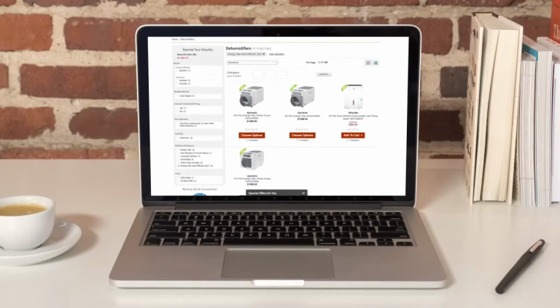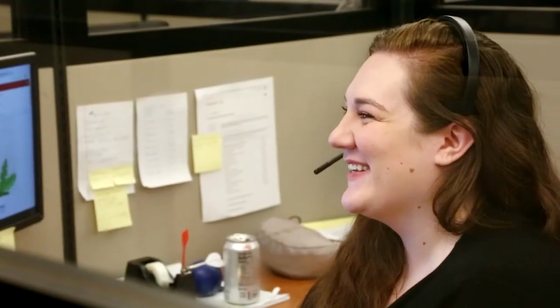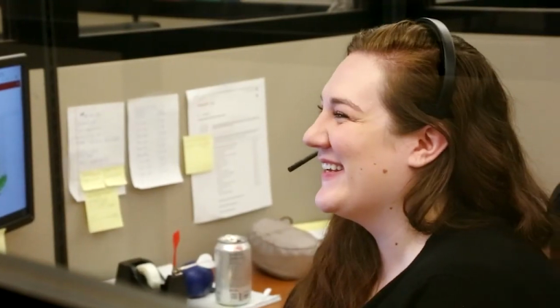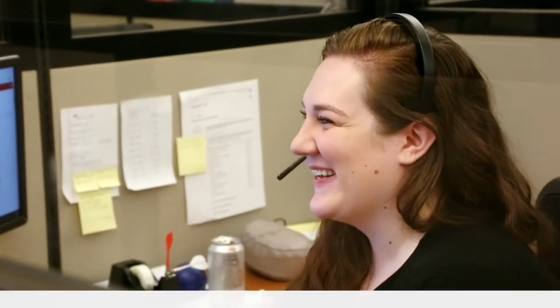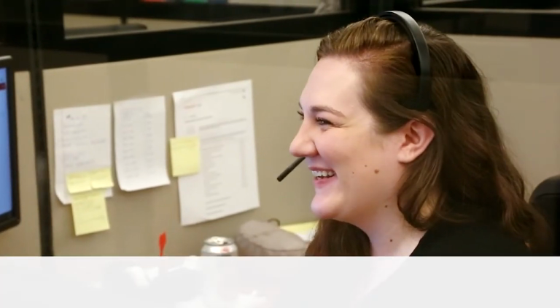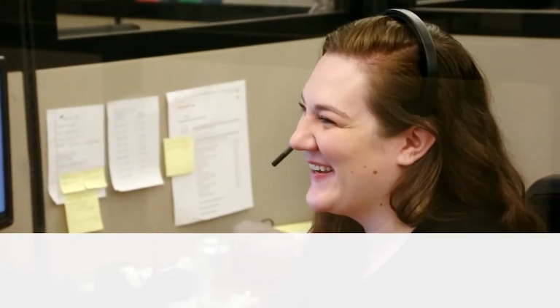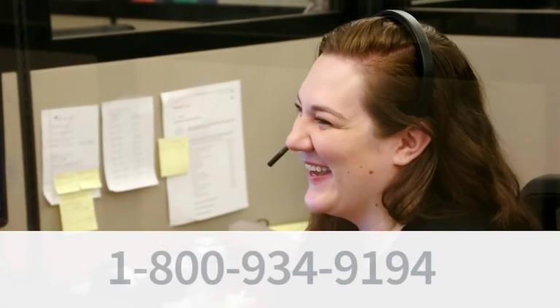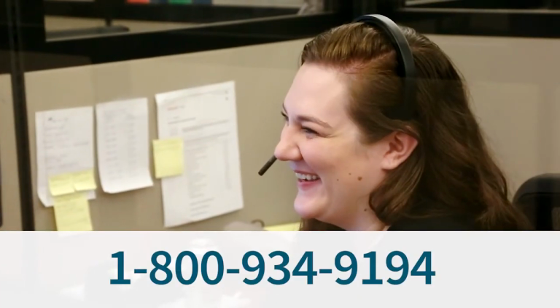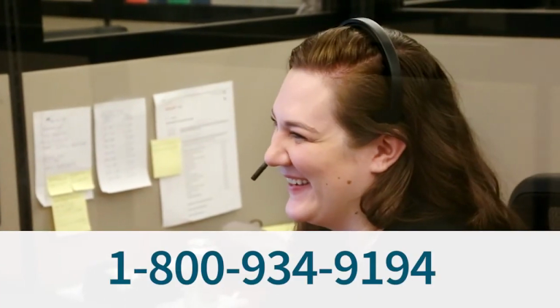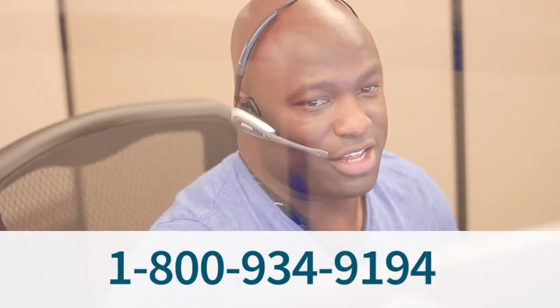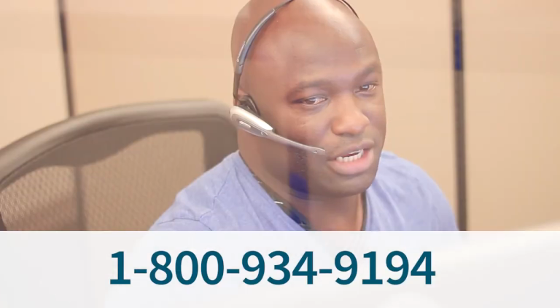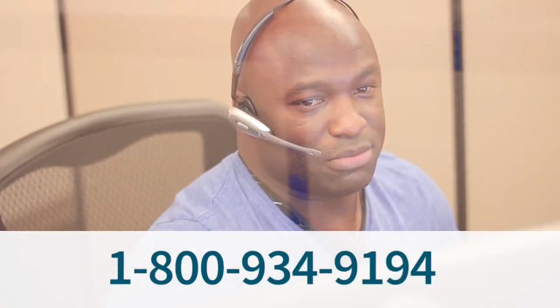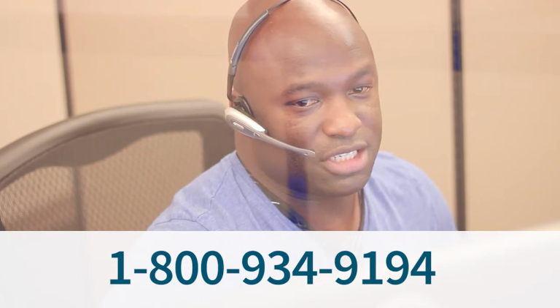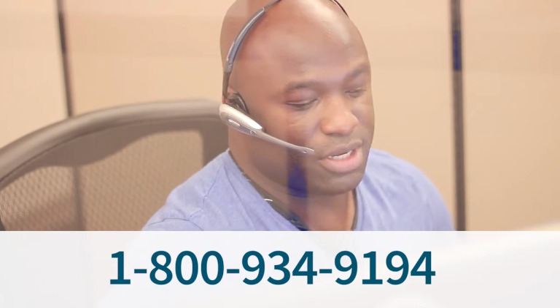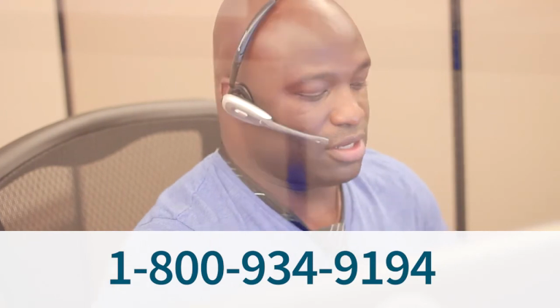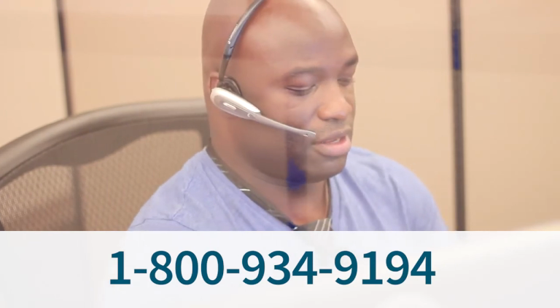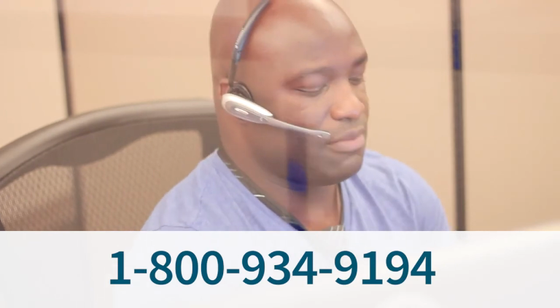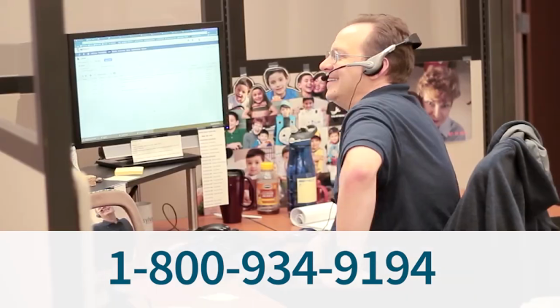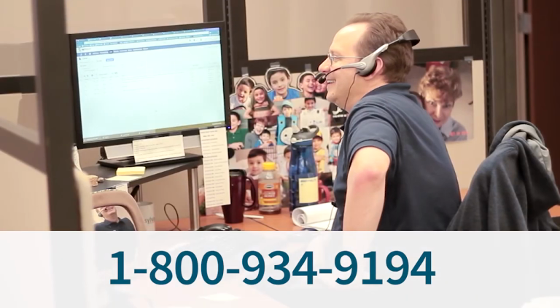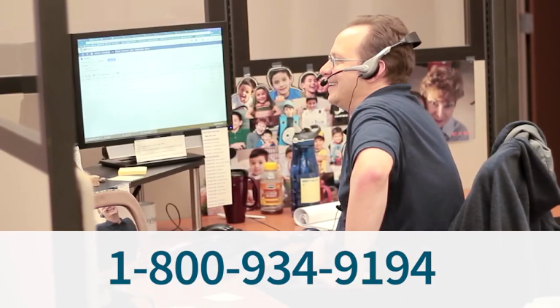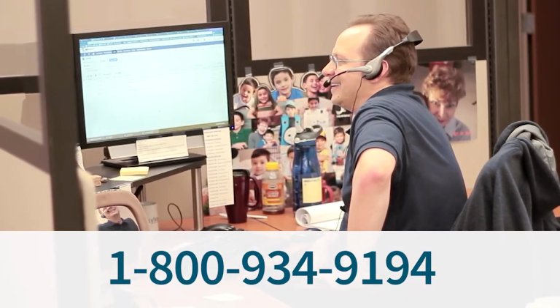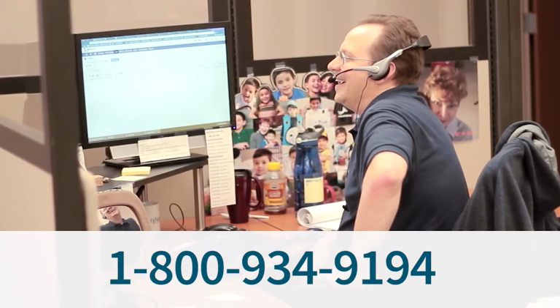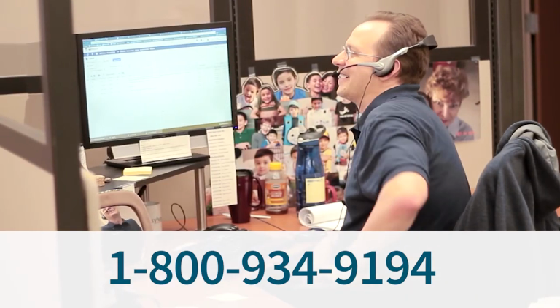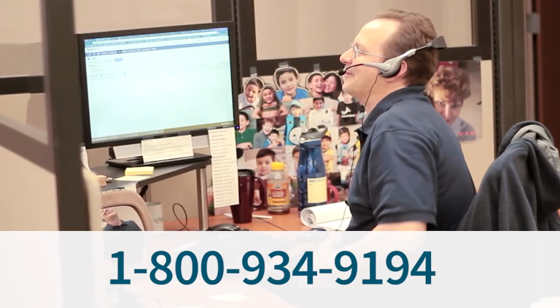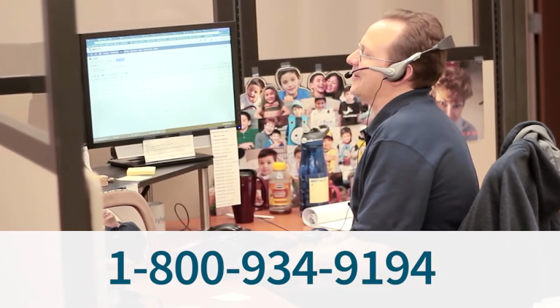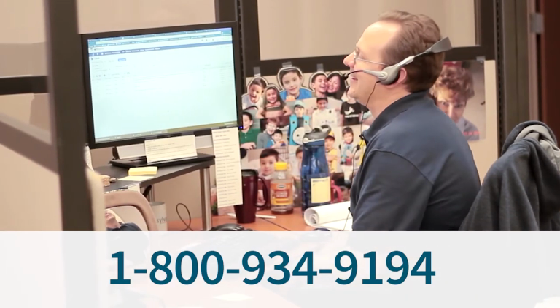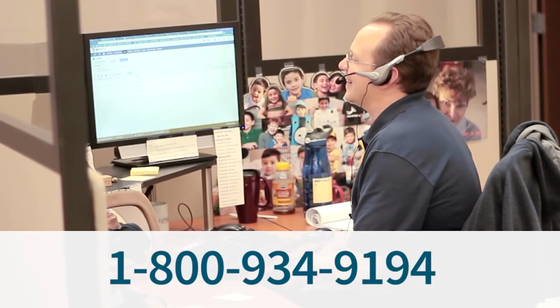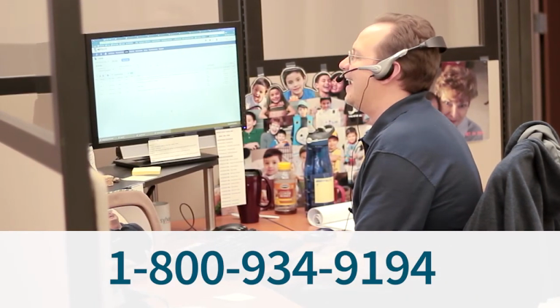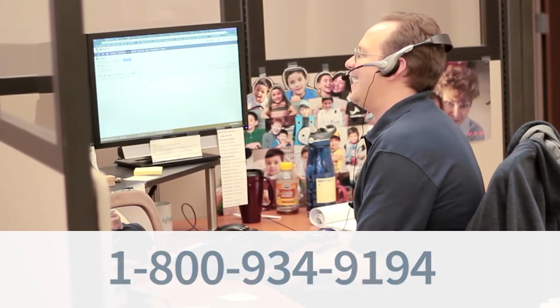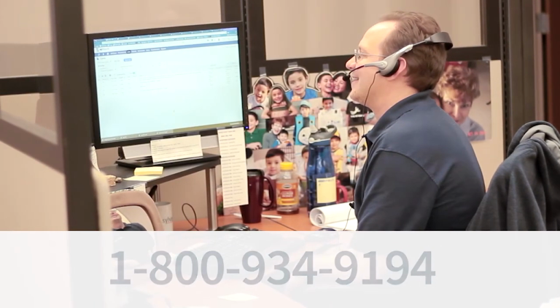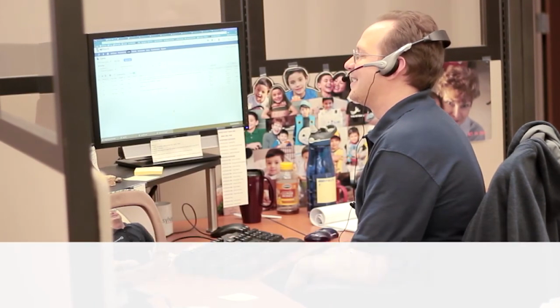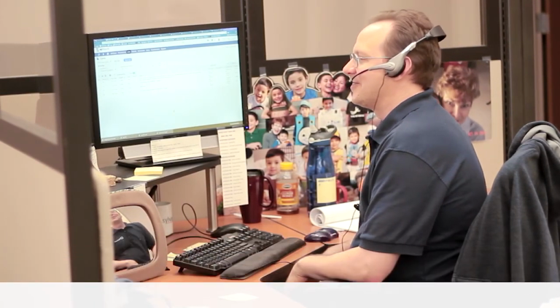Still have questions? Call or email our friendly air treatment experts, and we'll be happy to help you find the right dehumidifier for your space.